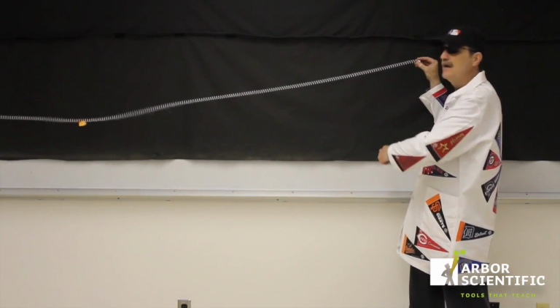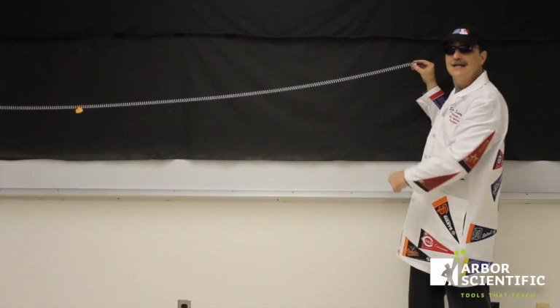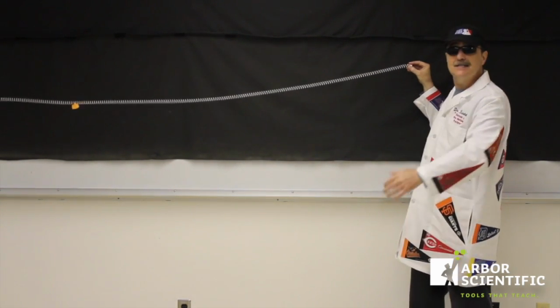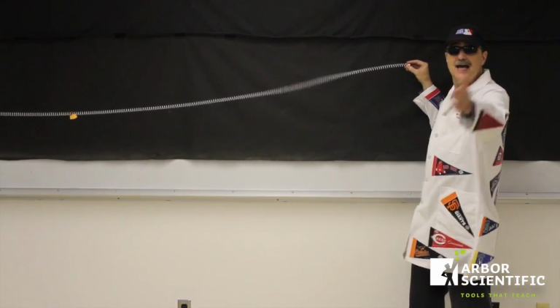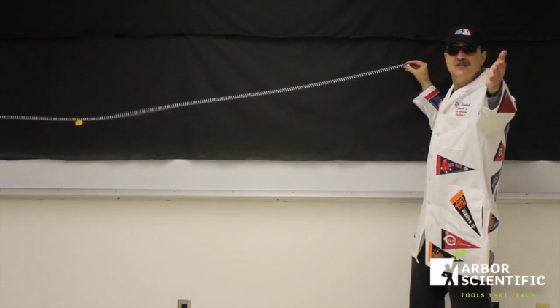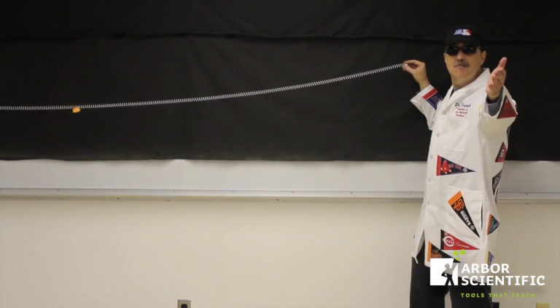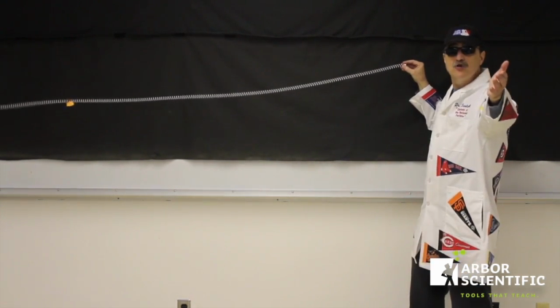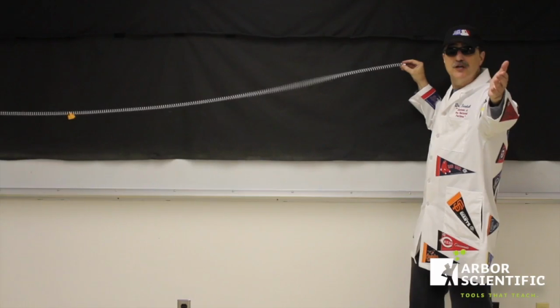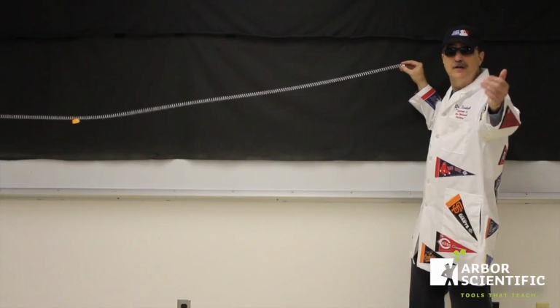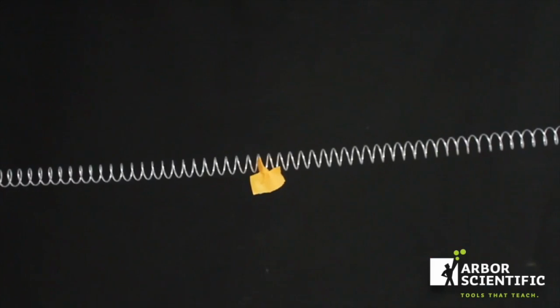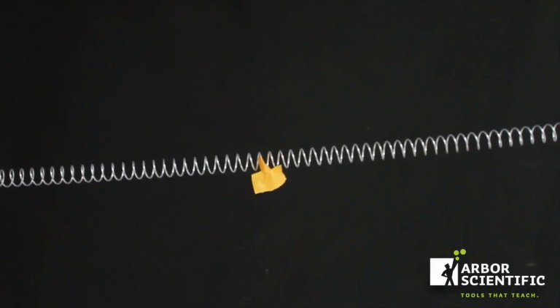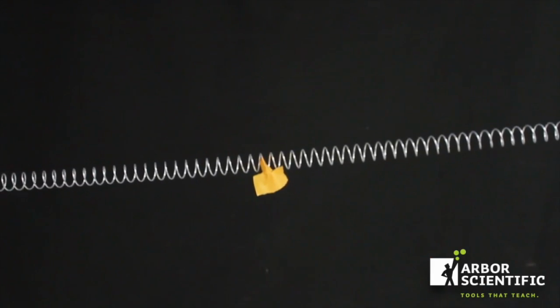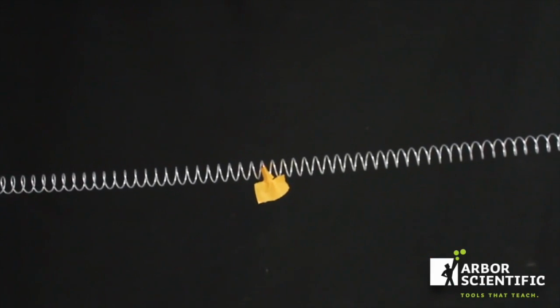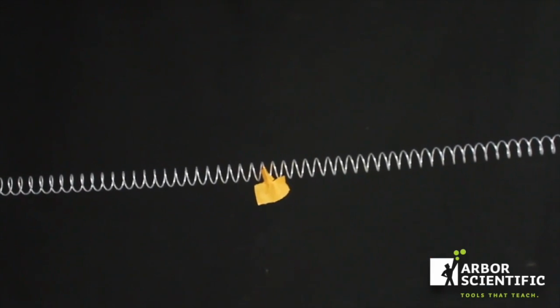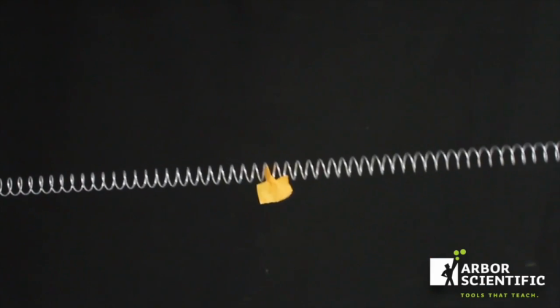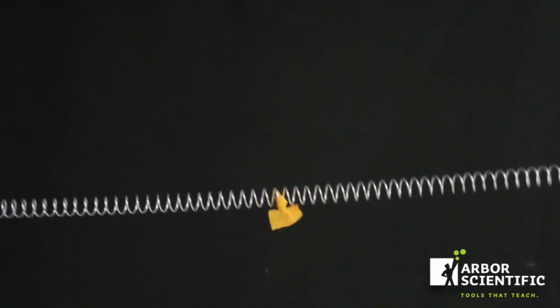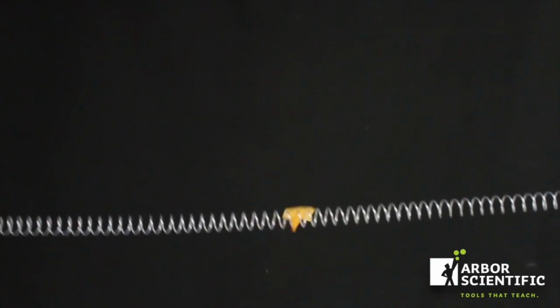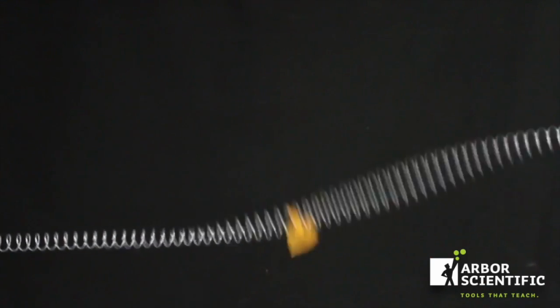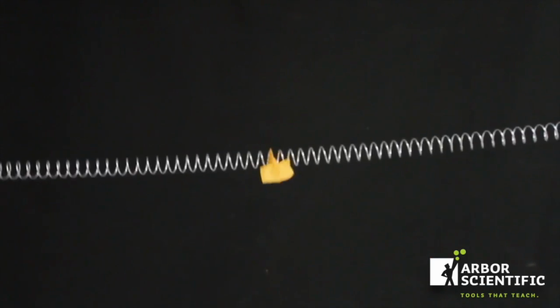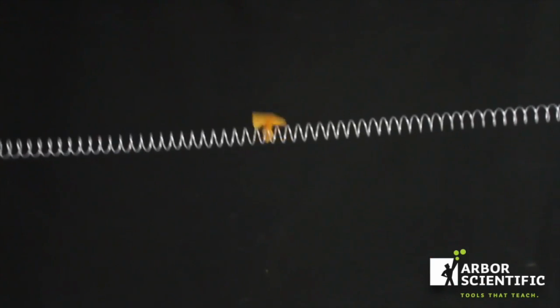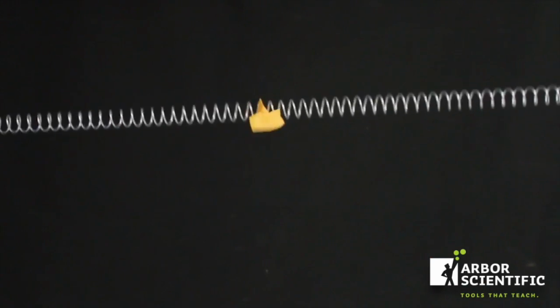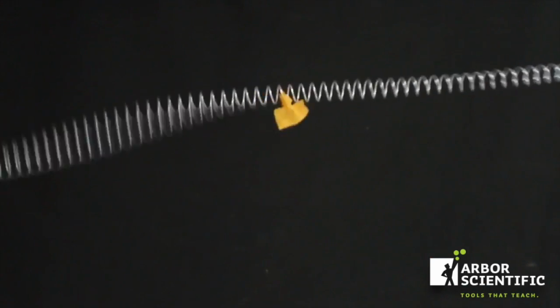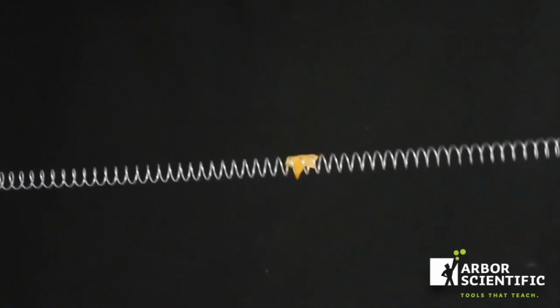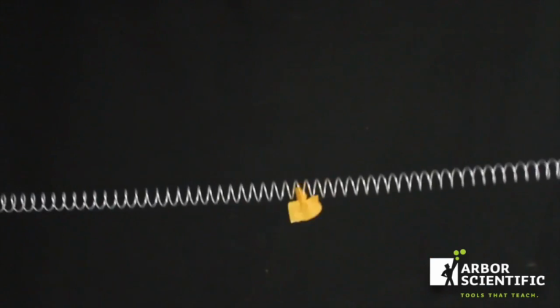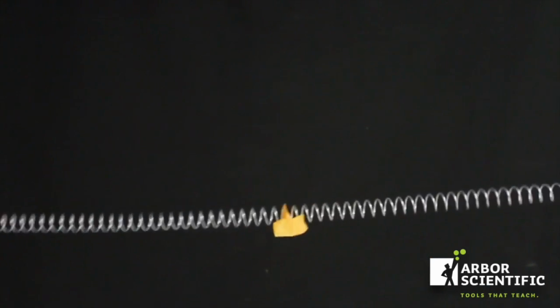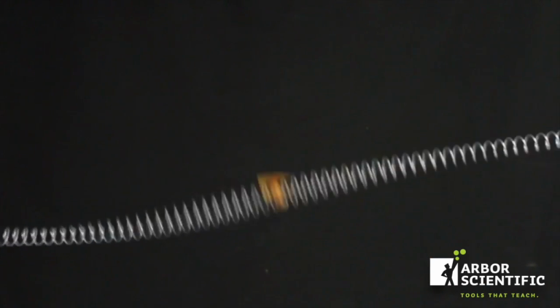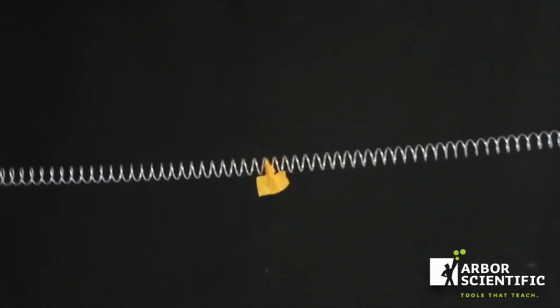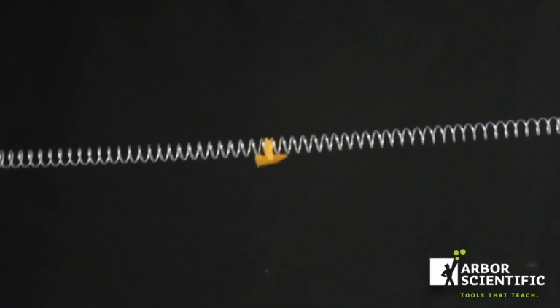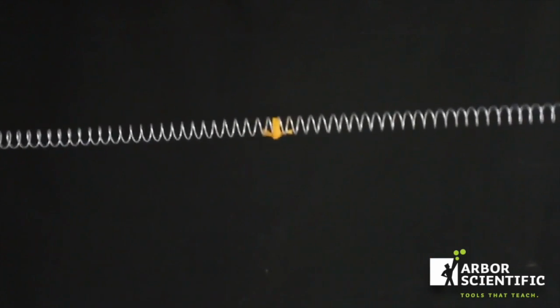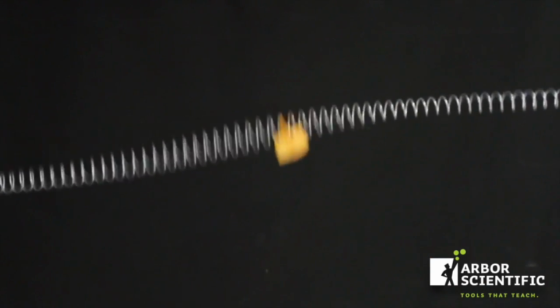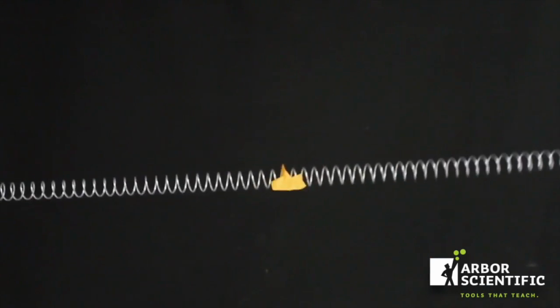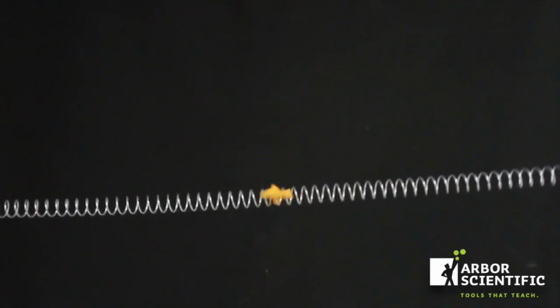Let's see that in slow motion. The orange tape goes up and down as the waves travel by.